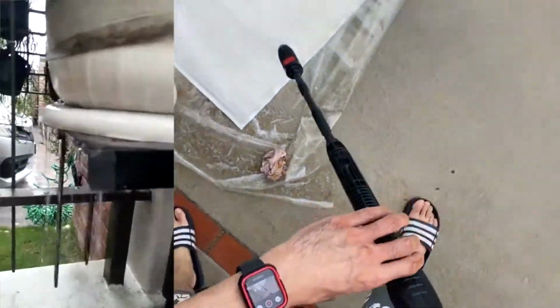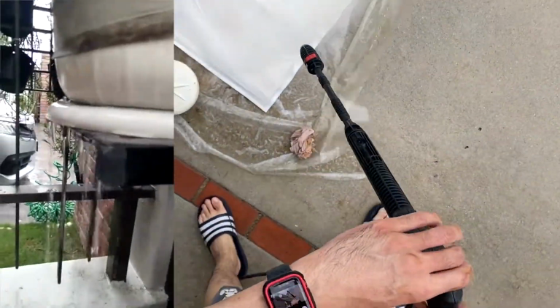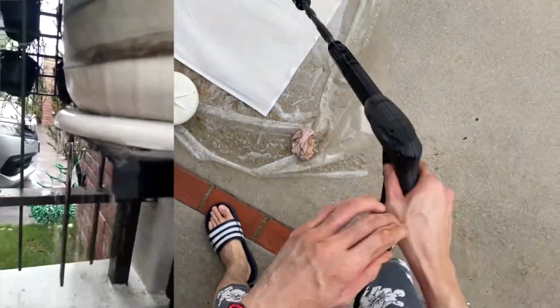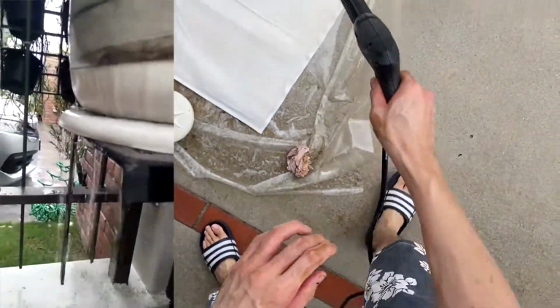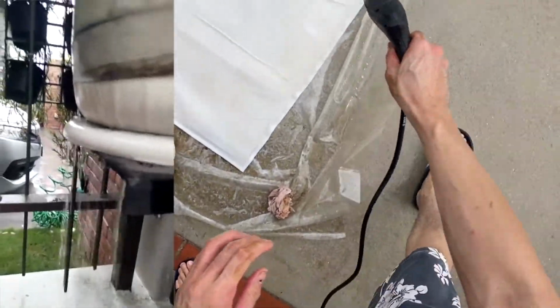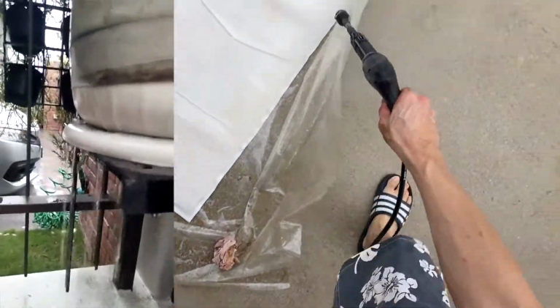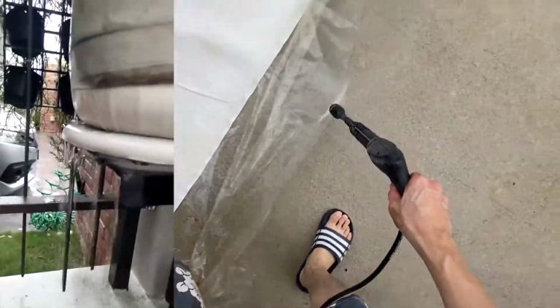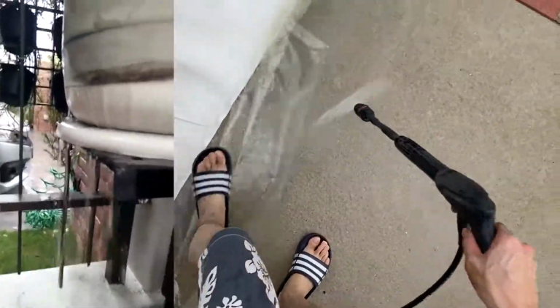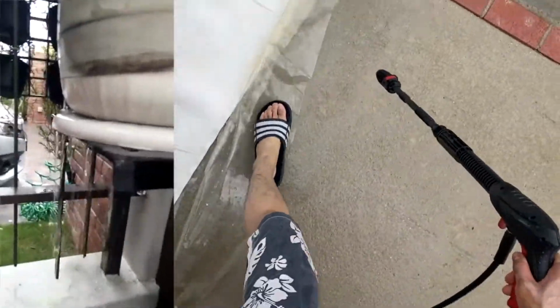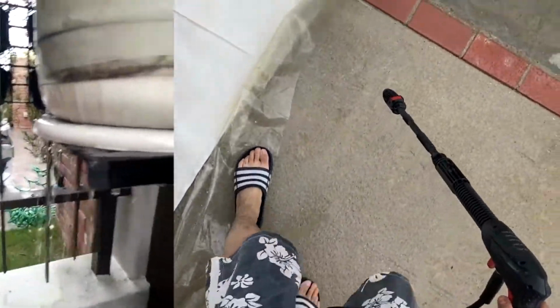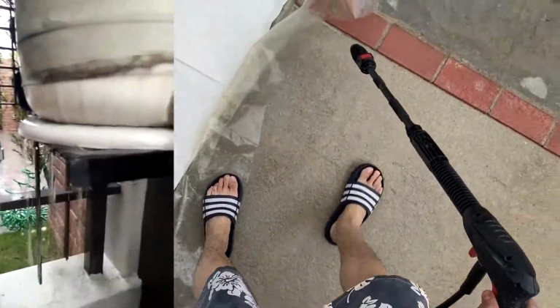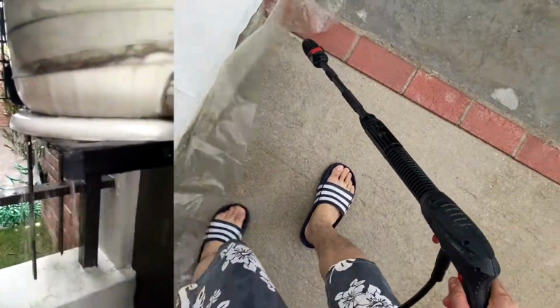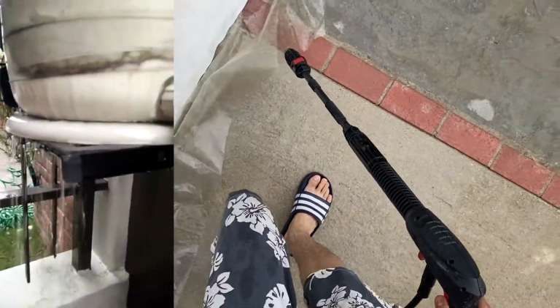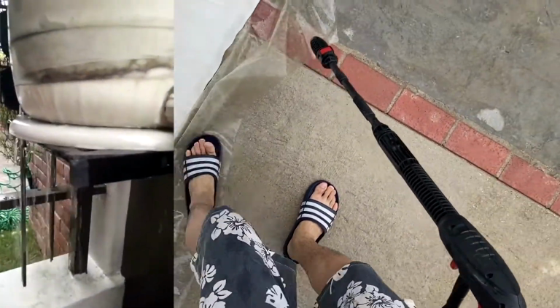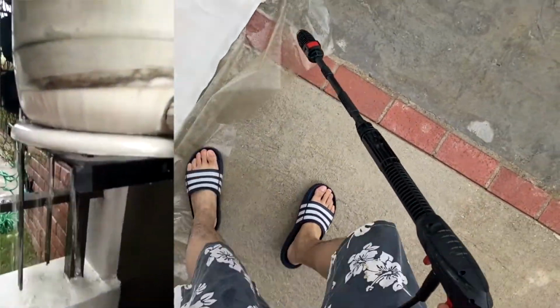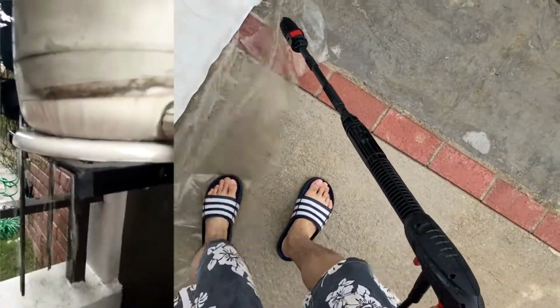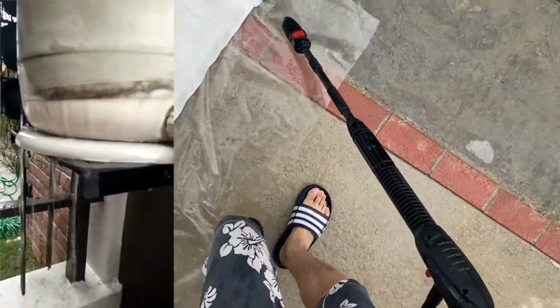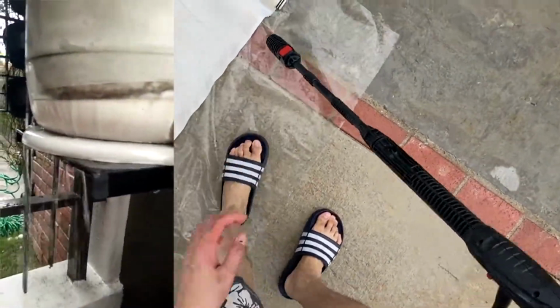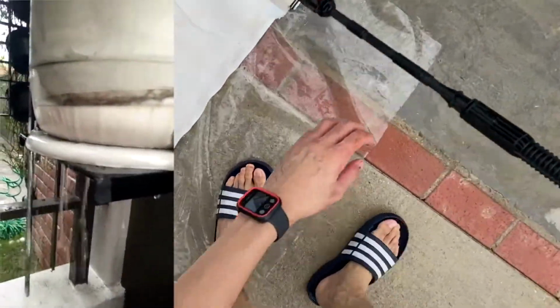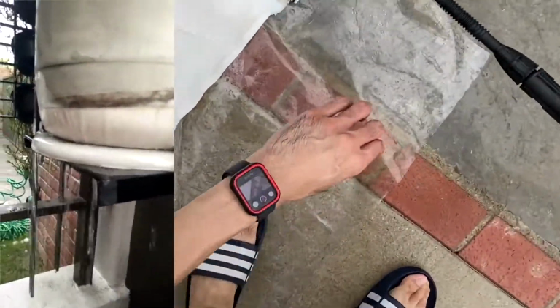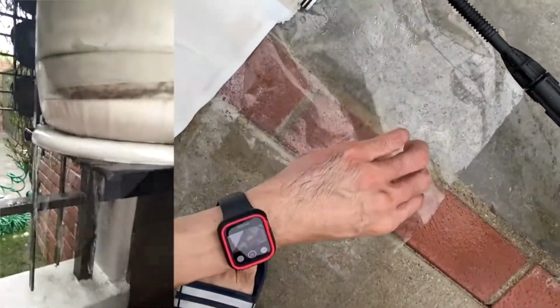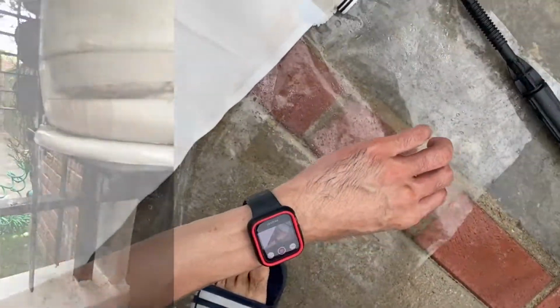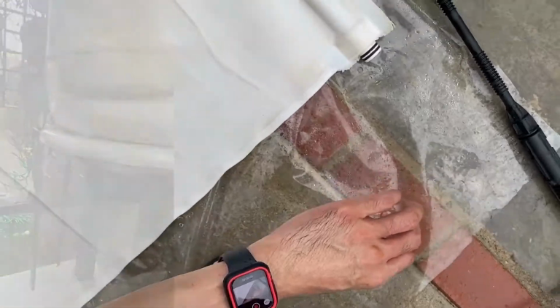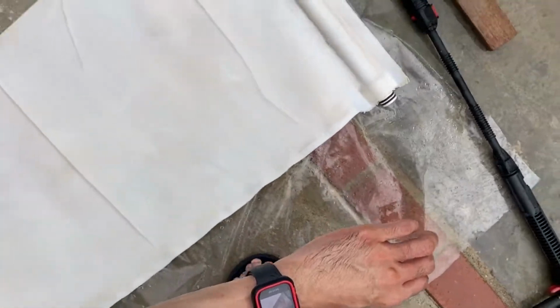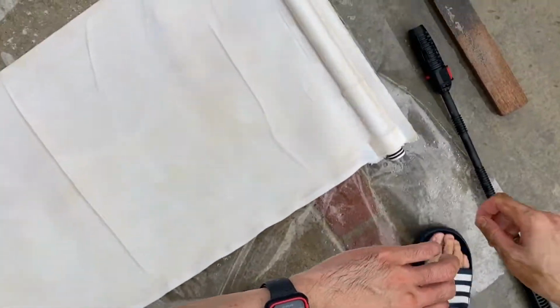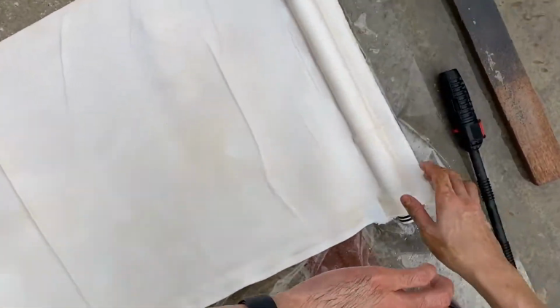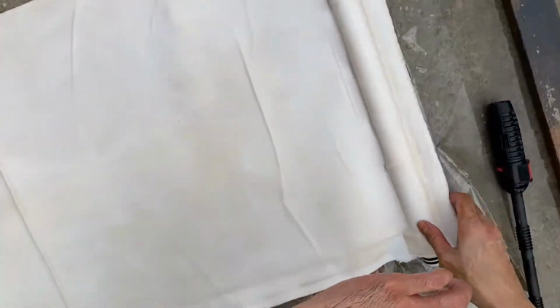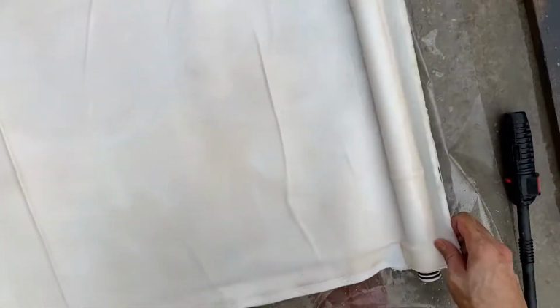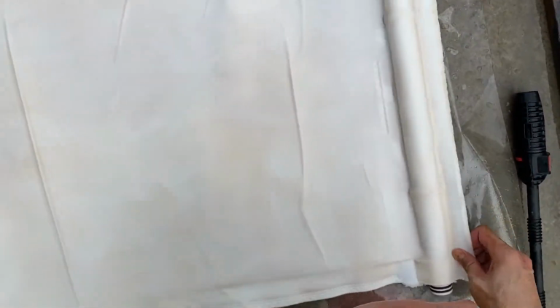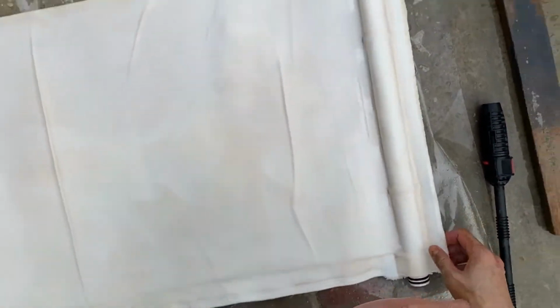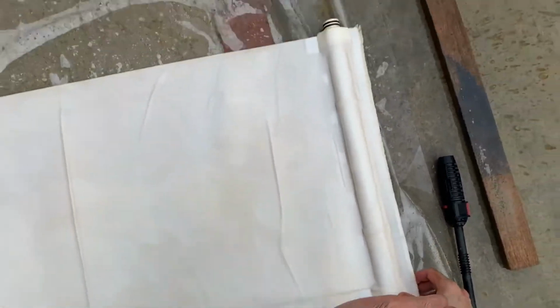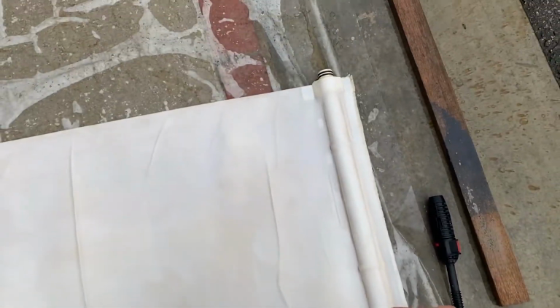Then water starts to leak. You must clean this filter. I want to clean this filter once every six months — at least six months.